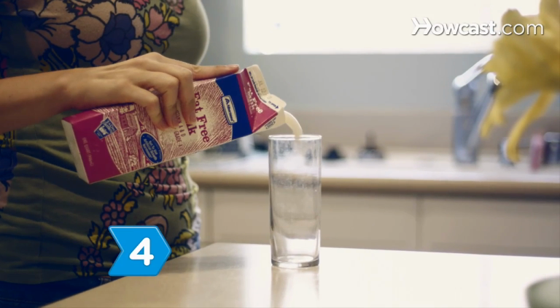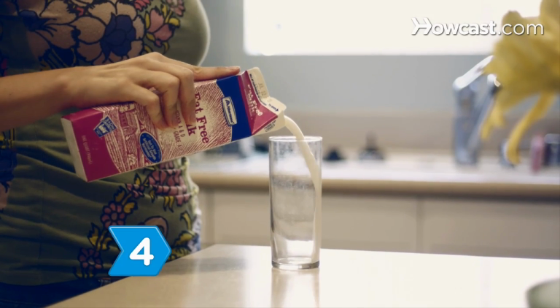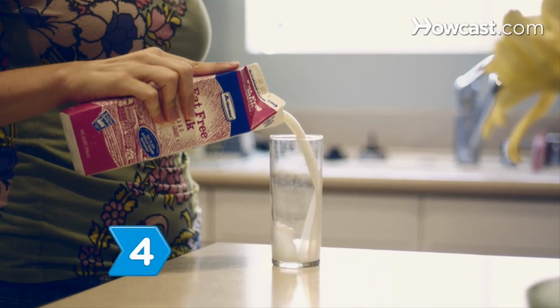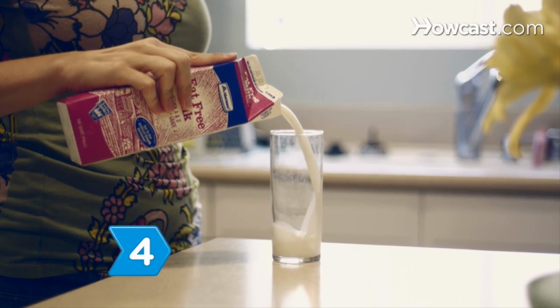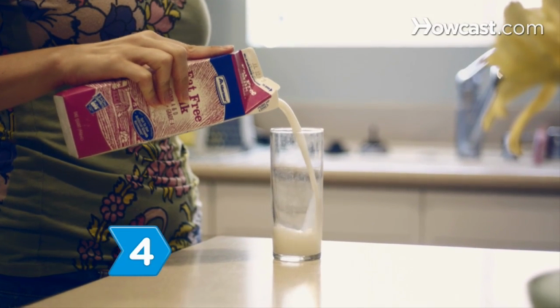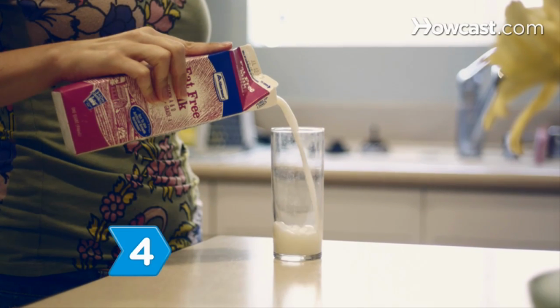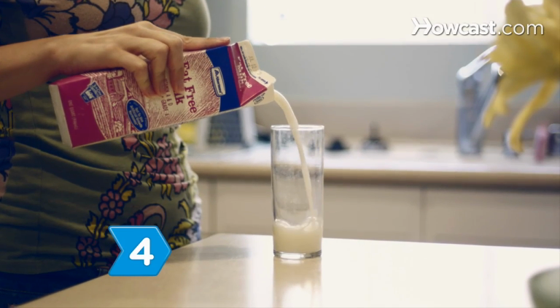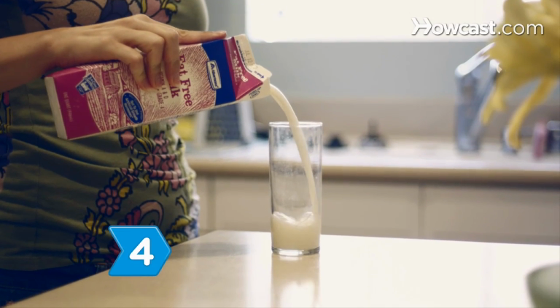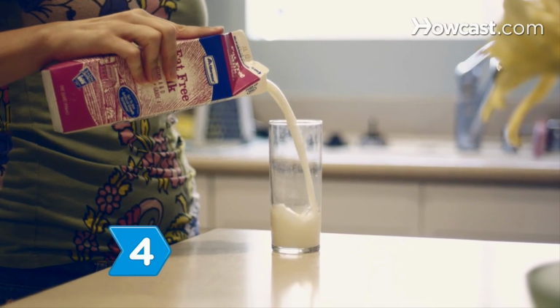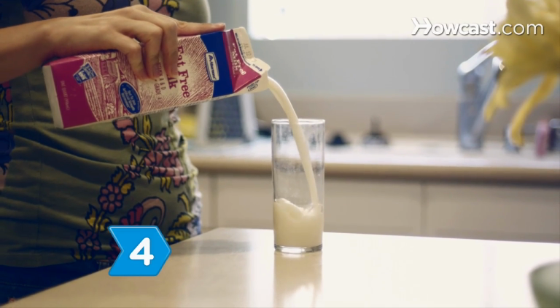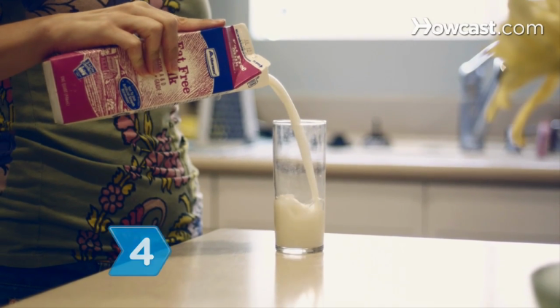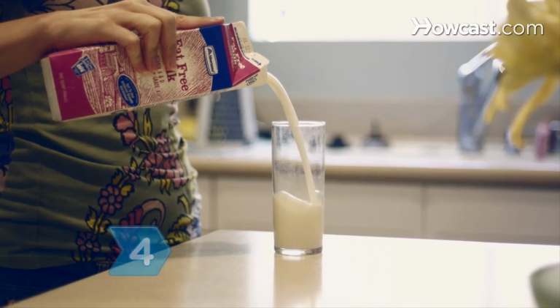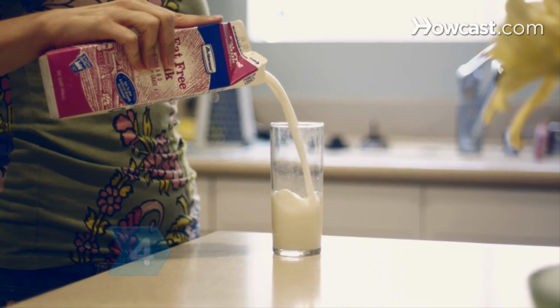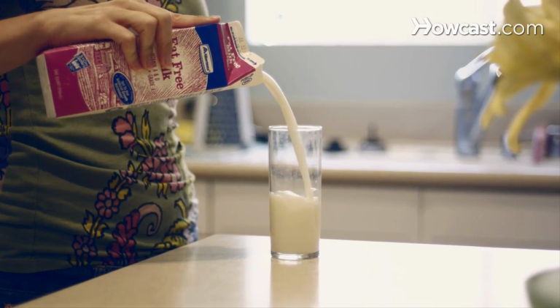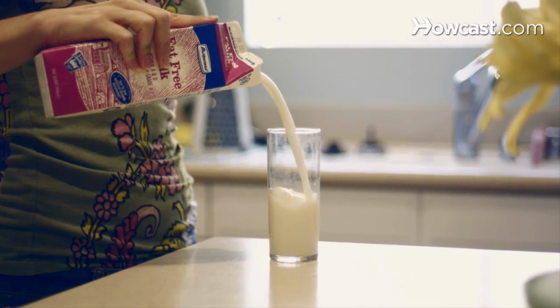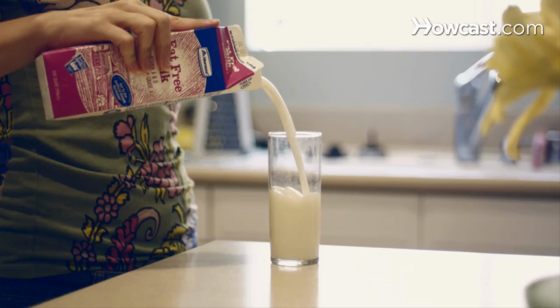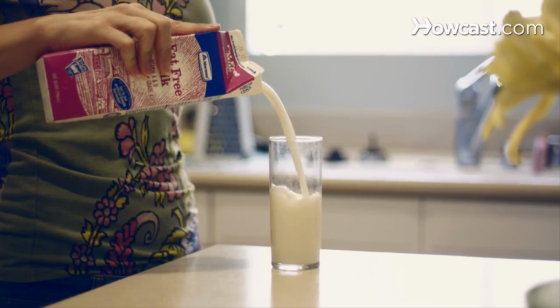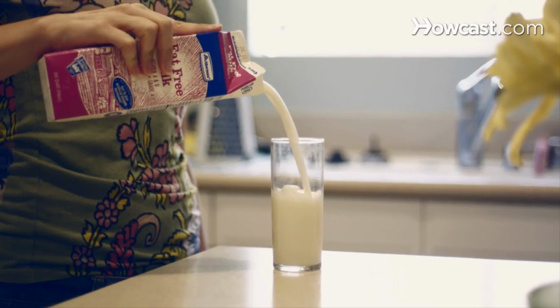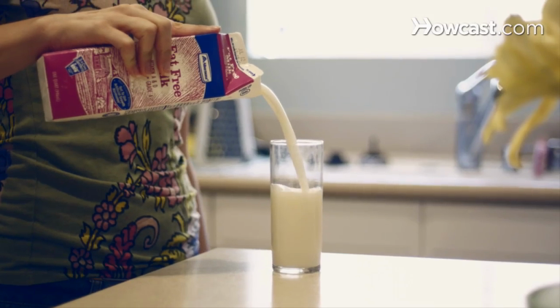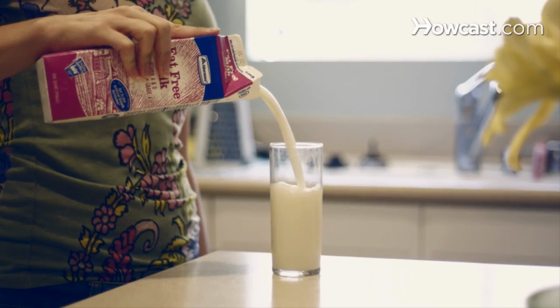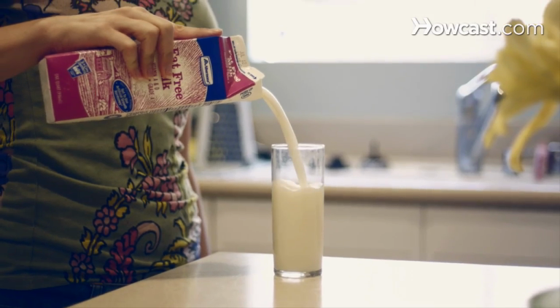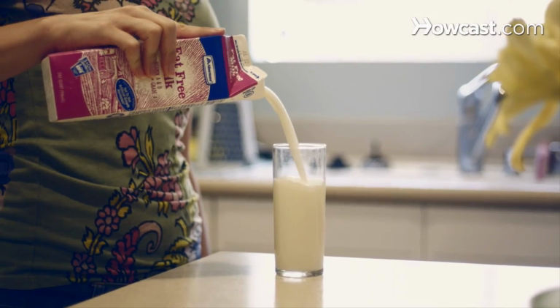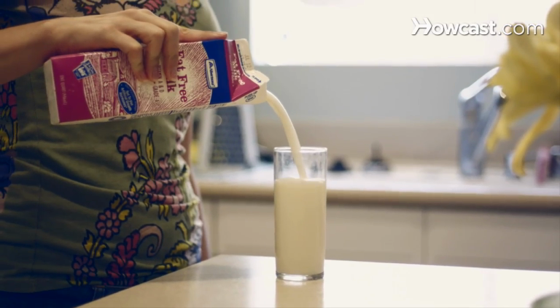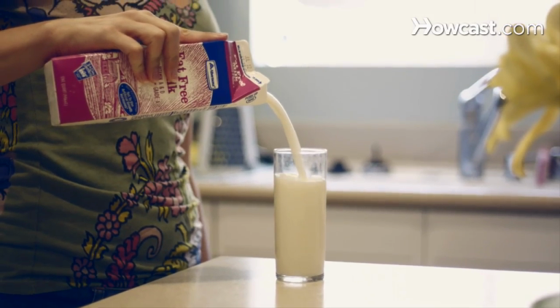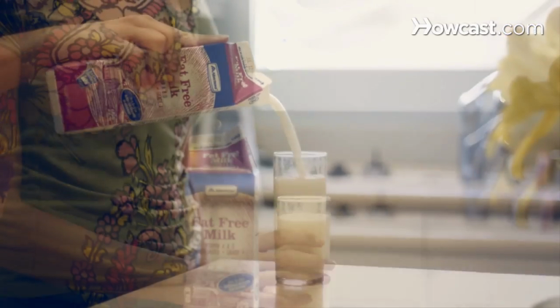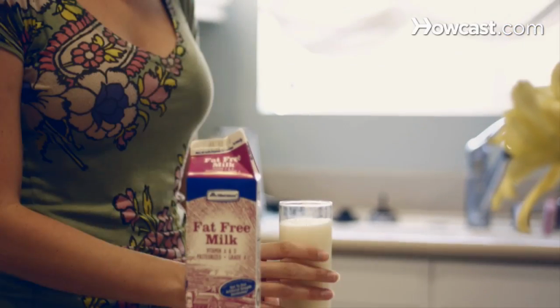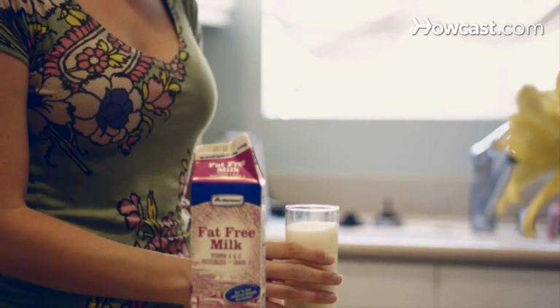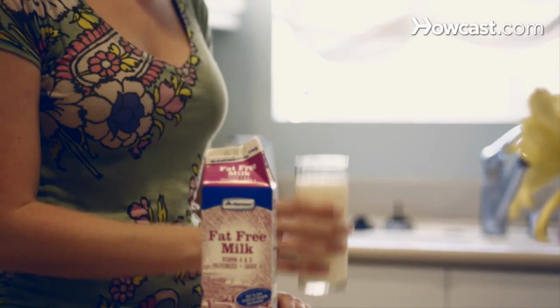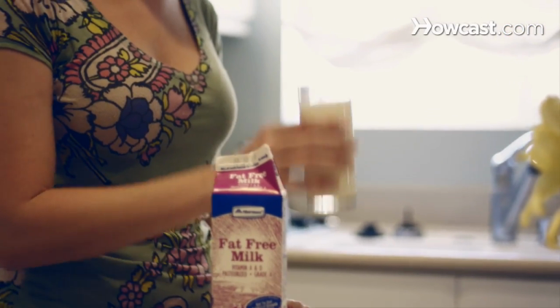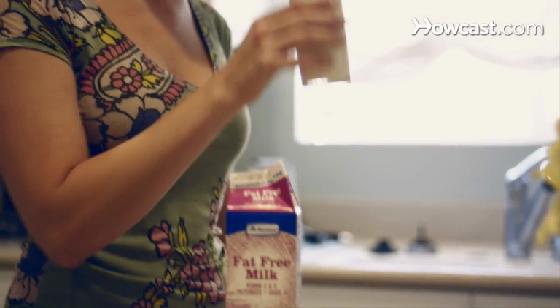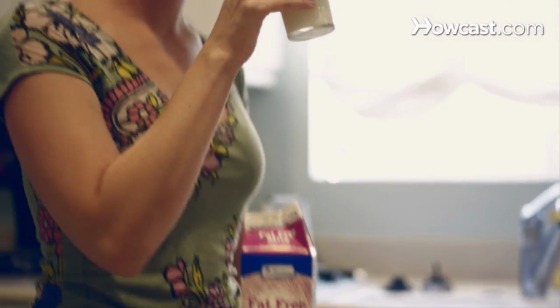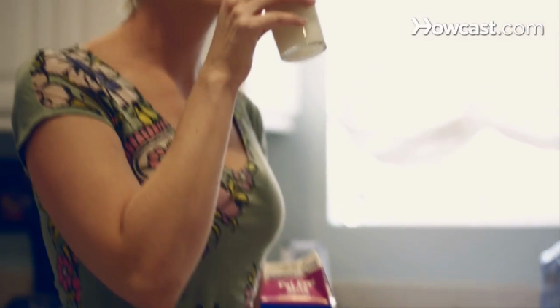Step 4. Drink cow's milk to benefit from enzymes in the milk that can help ward off crack-causing bacteria.